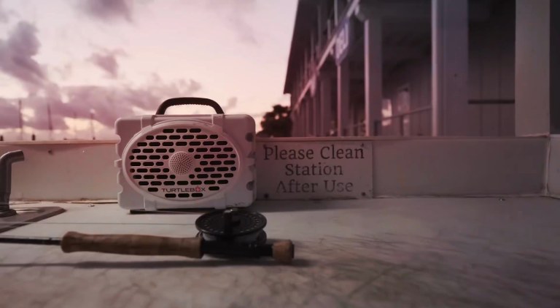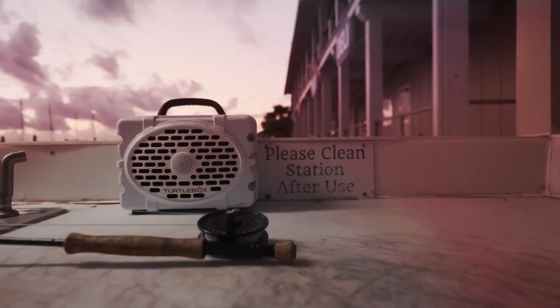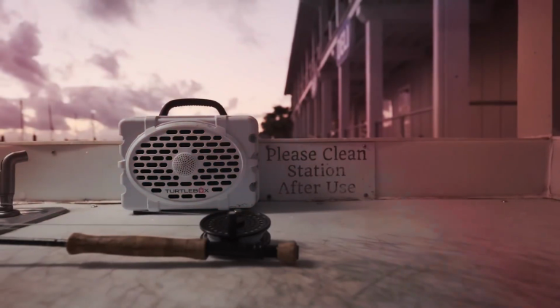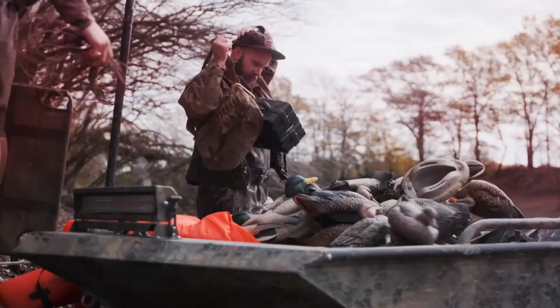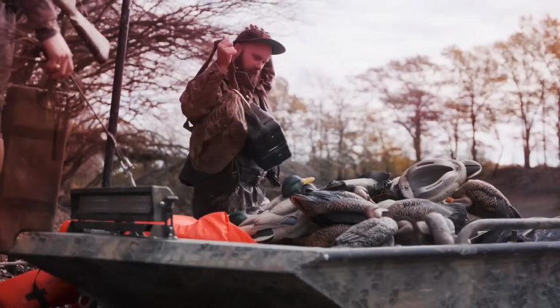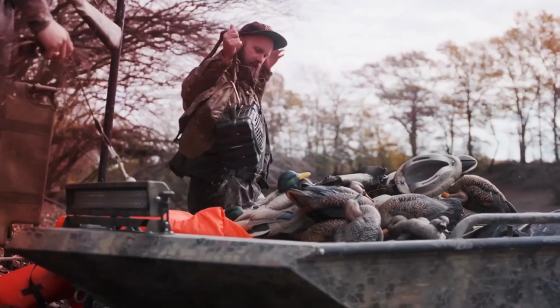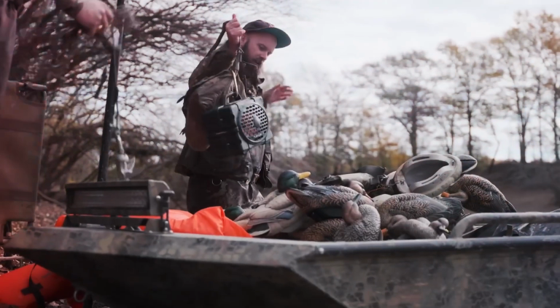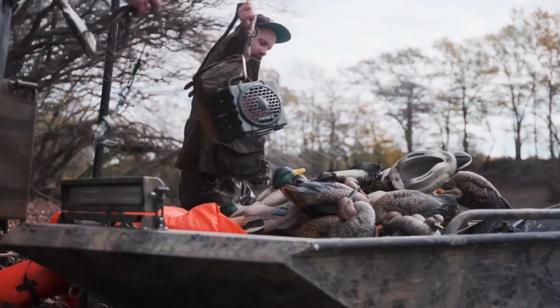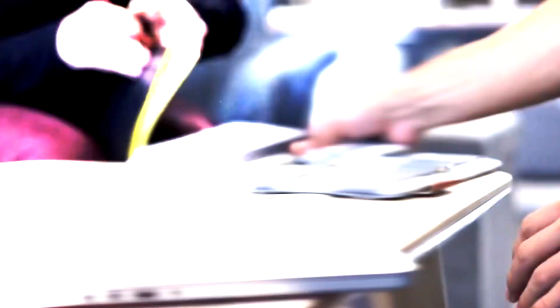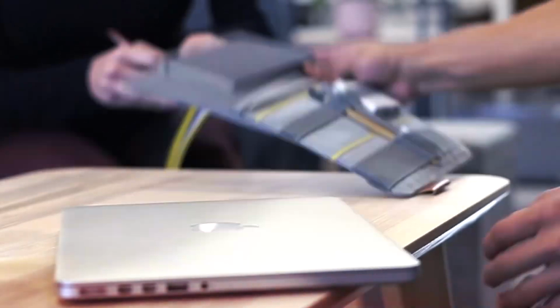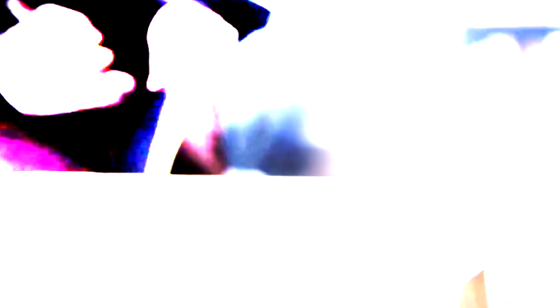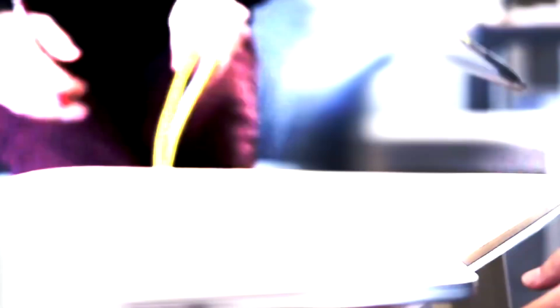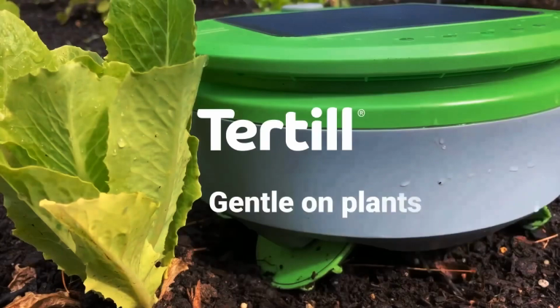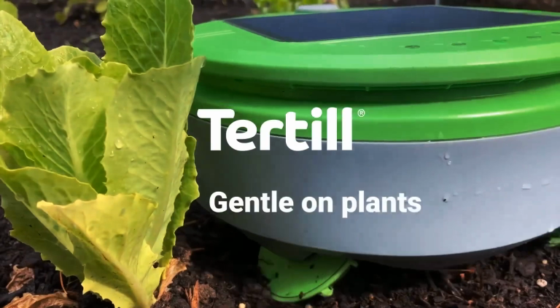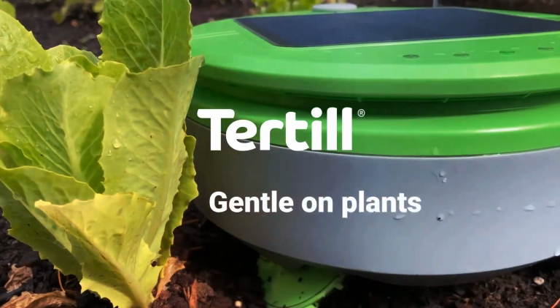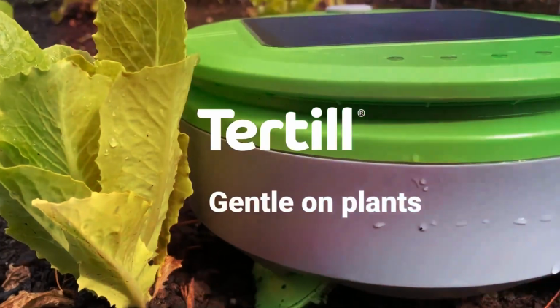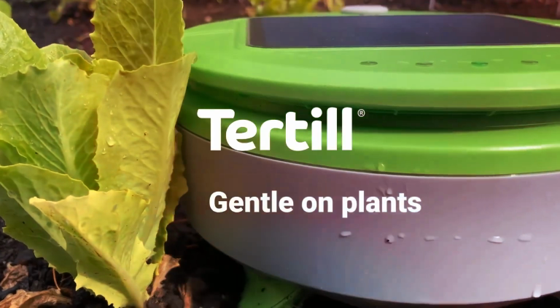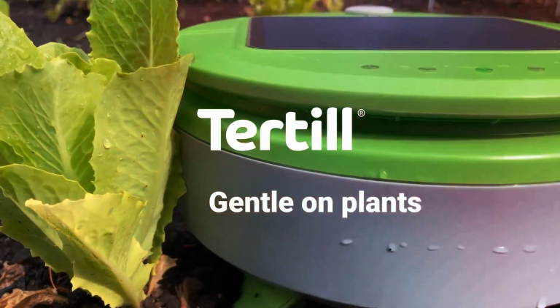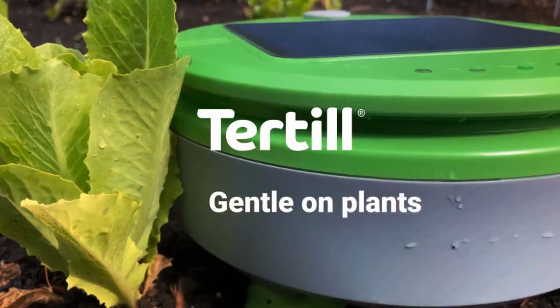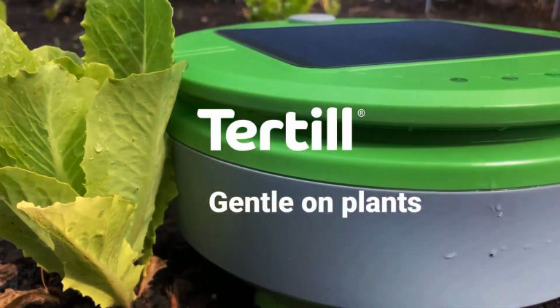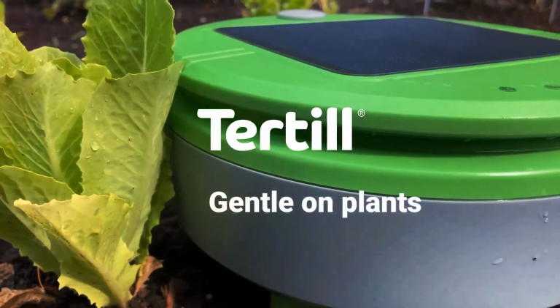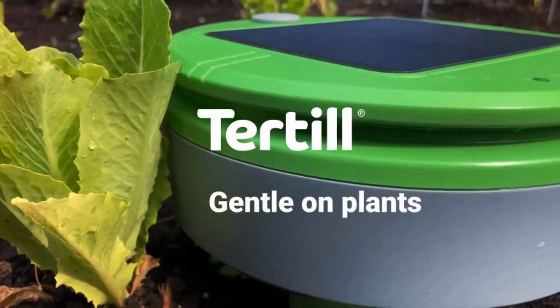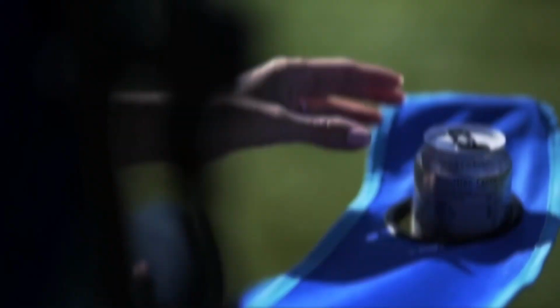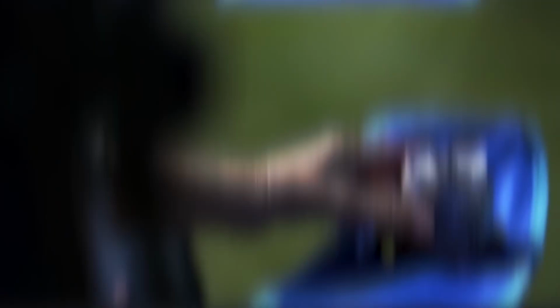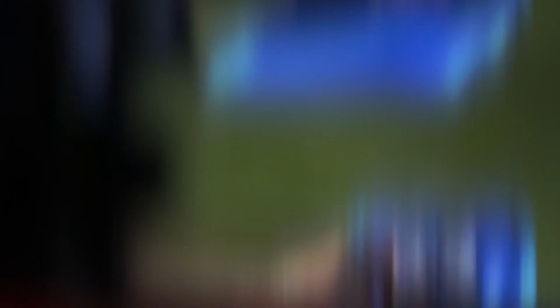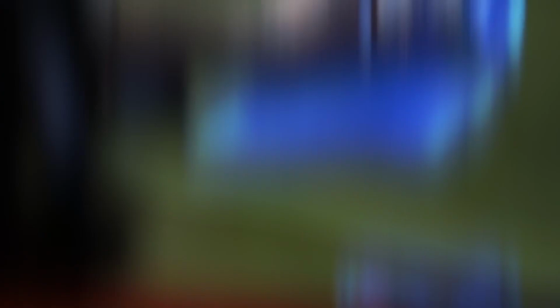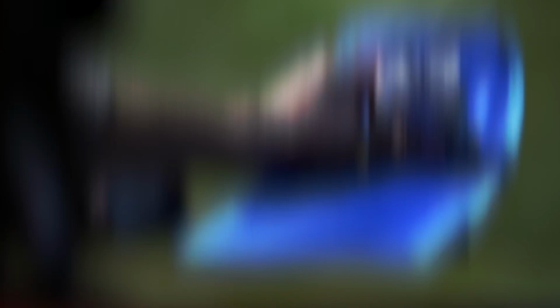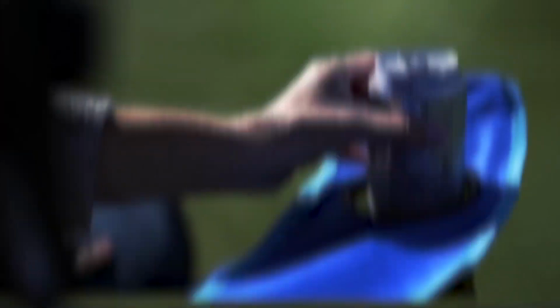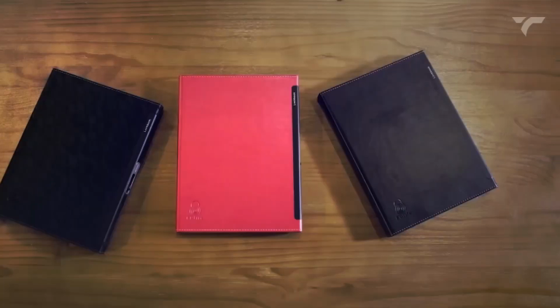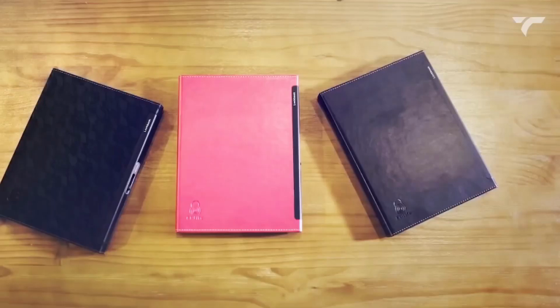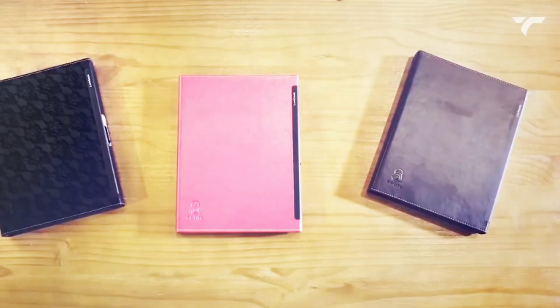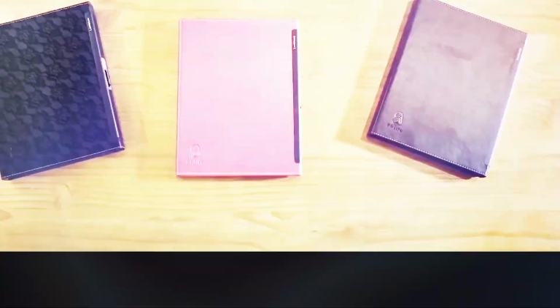Hey guys, we're back again with another set of cool gadgets you can buy from Amazon. So without wasting any time, let's get it on.